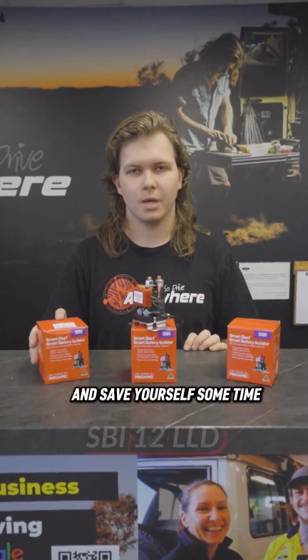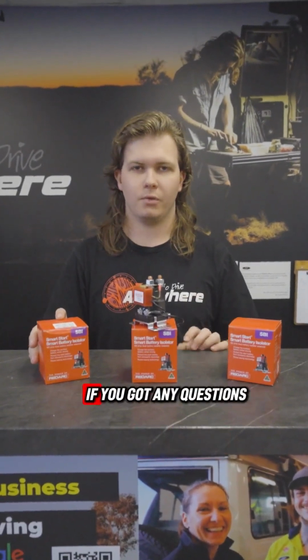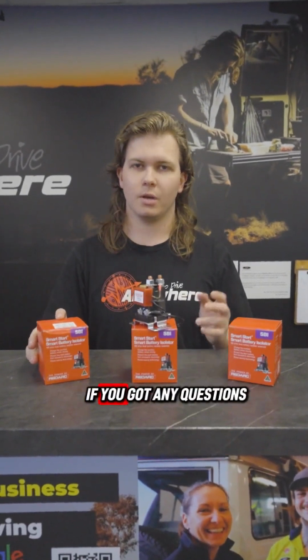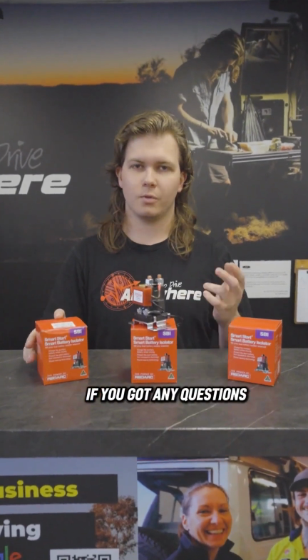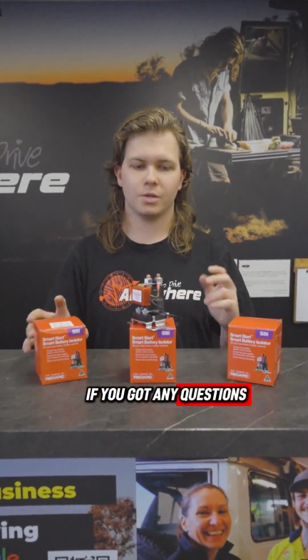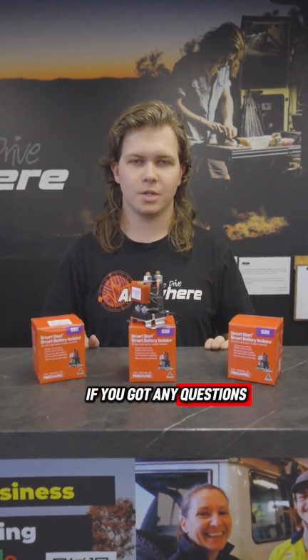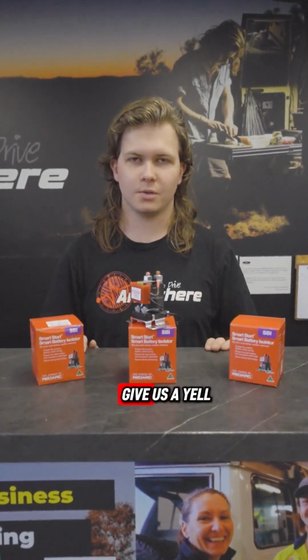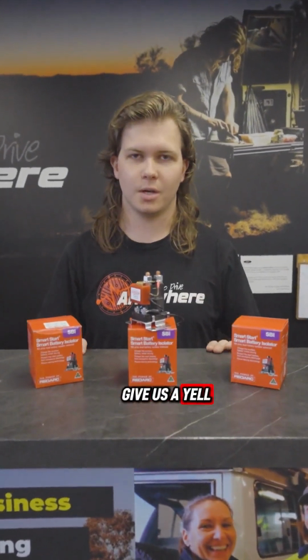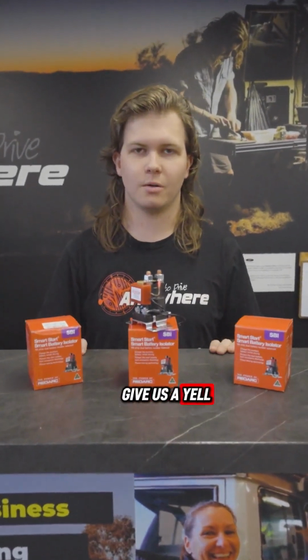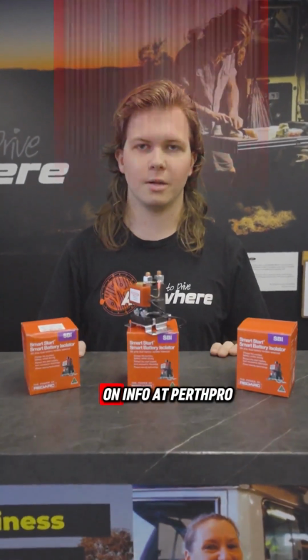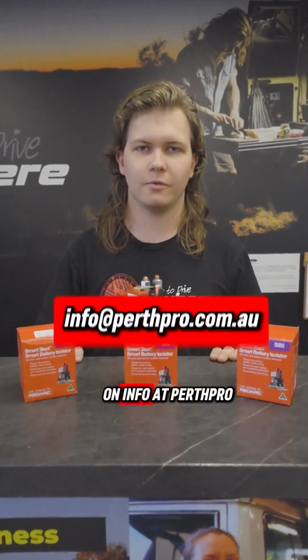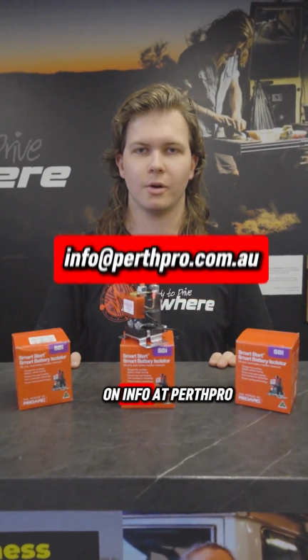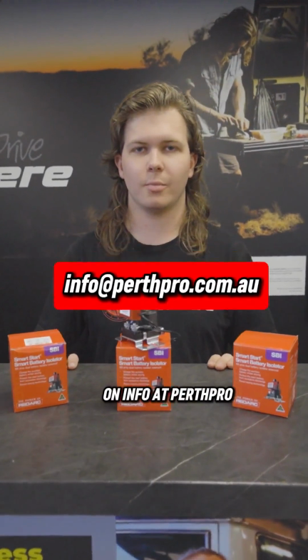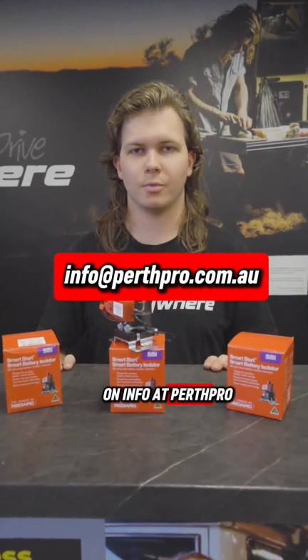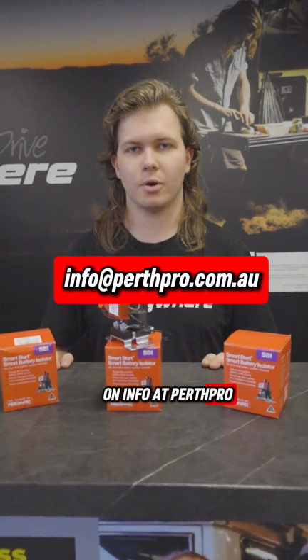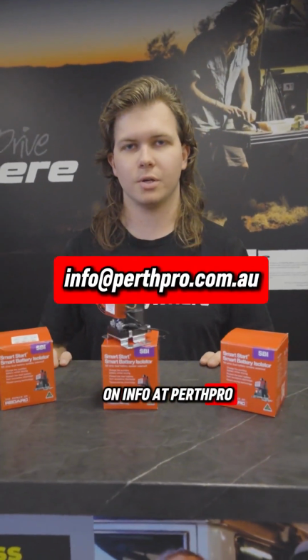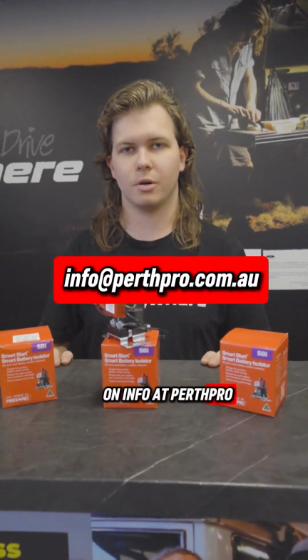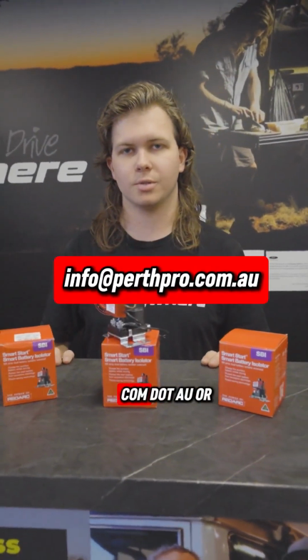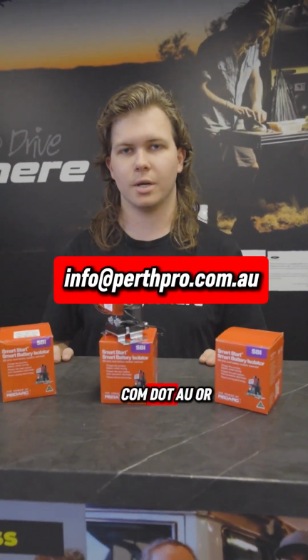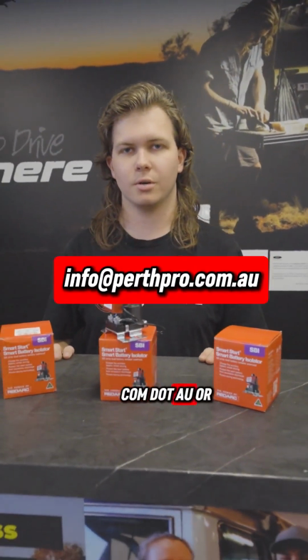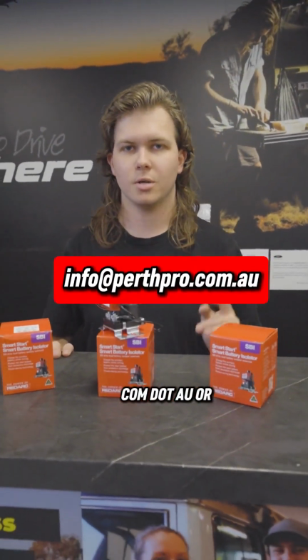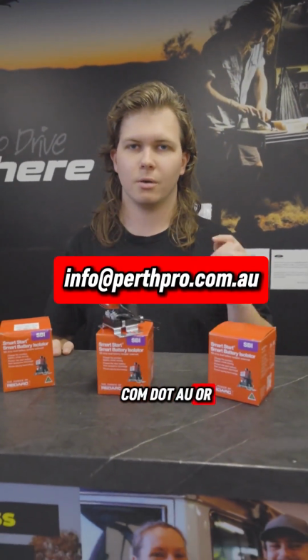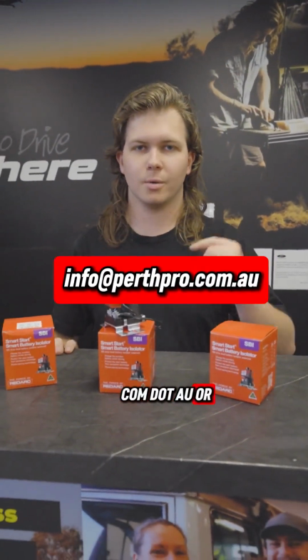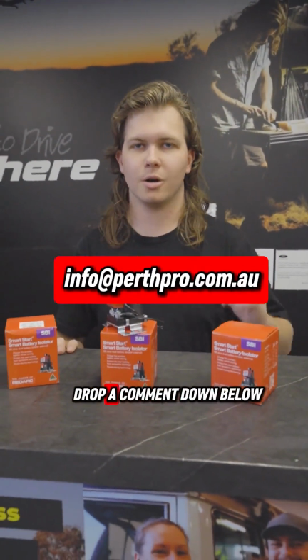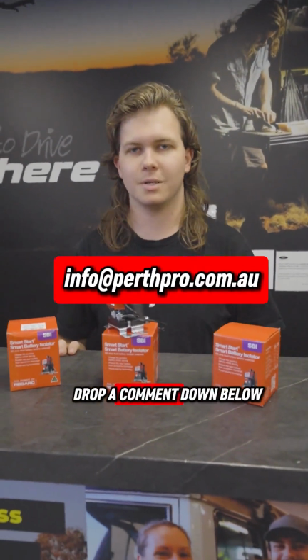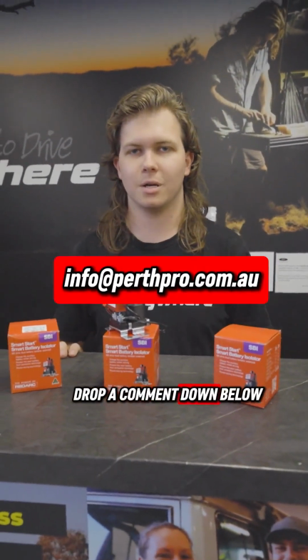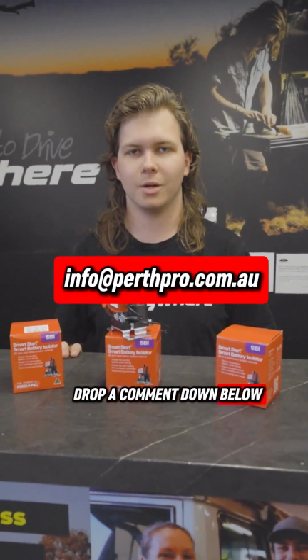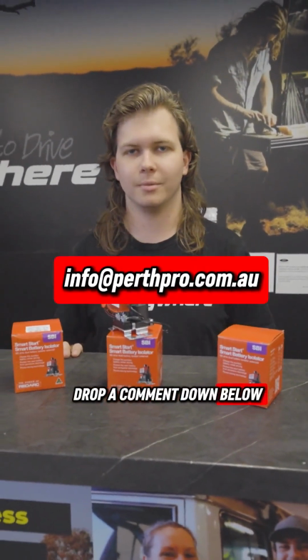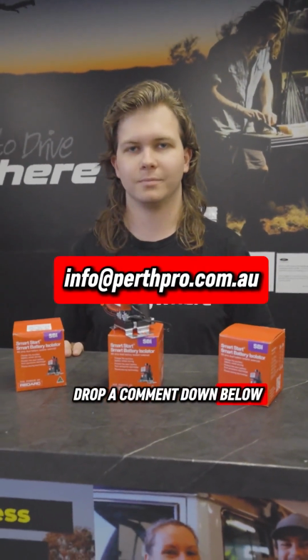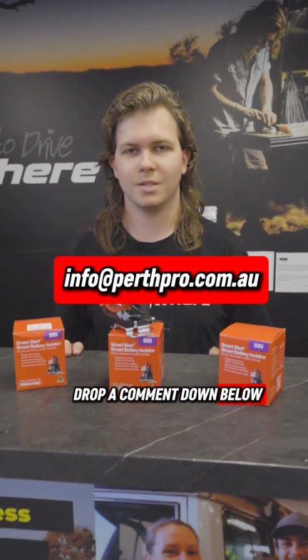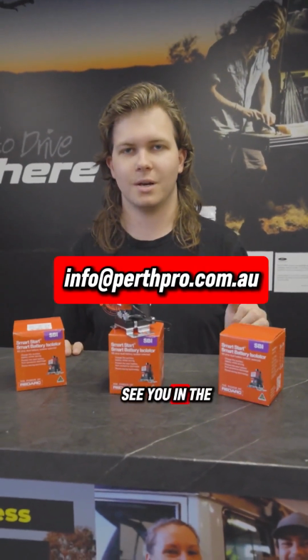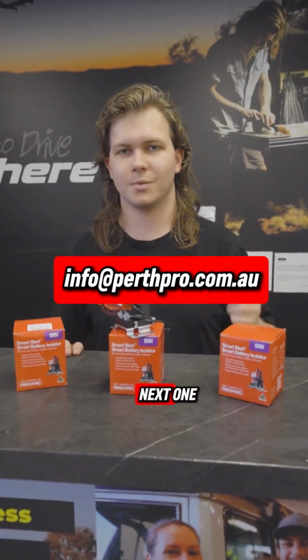If you've got any other questions, email us at info@perthpro.com.au or drop a comment down below. See you in the next one.